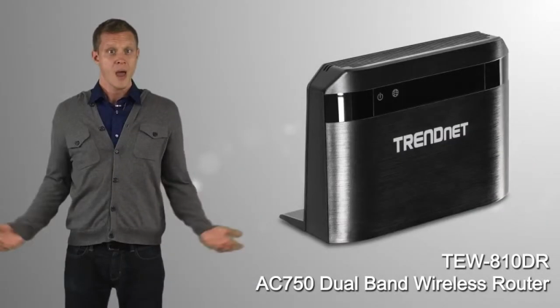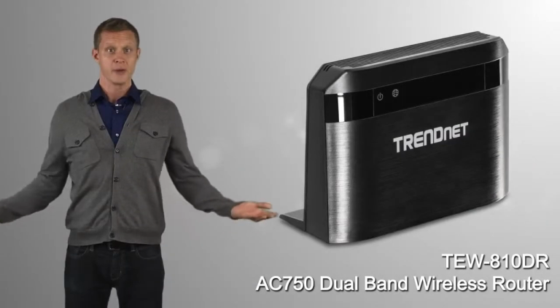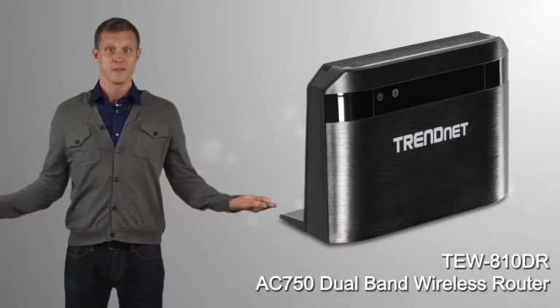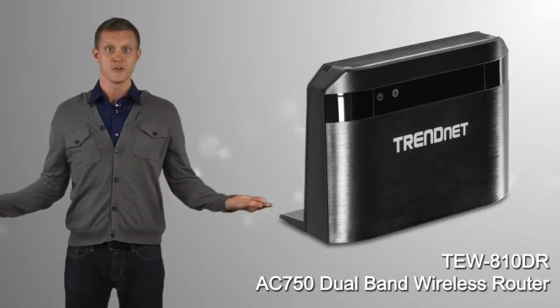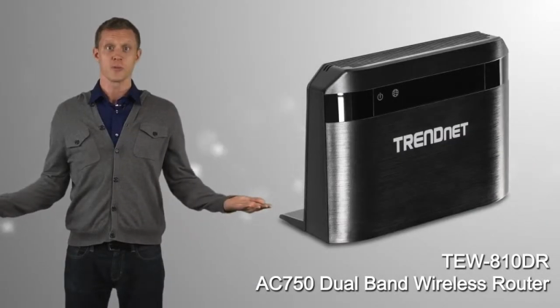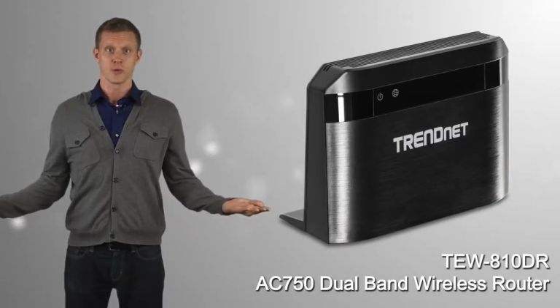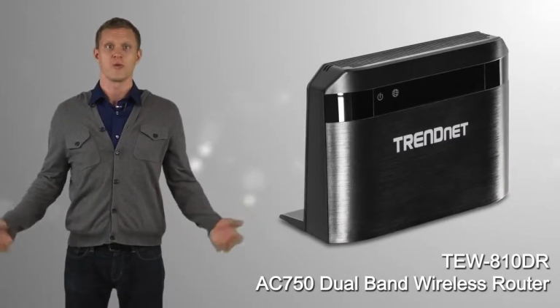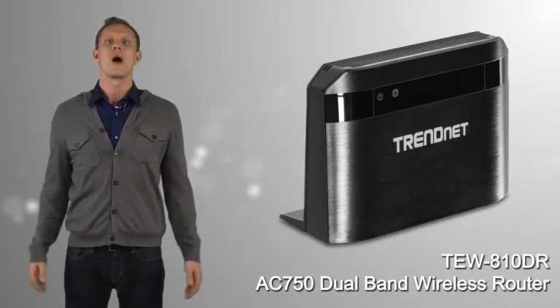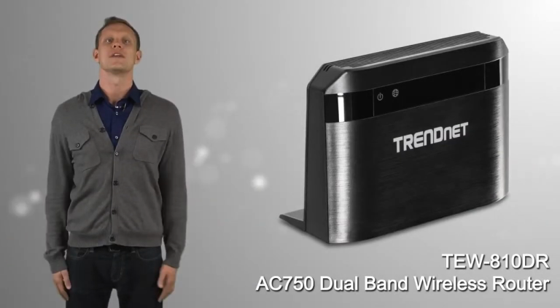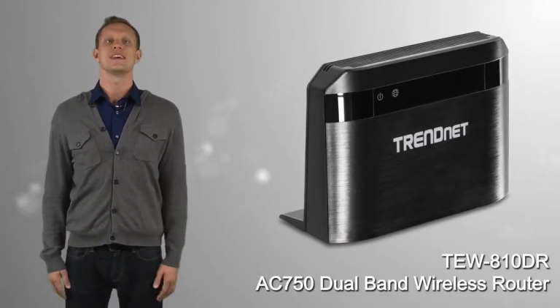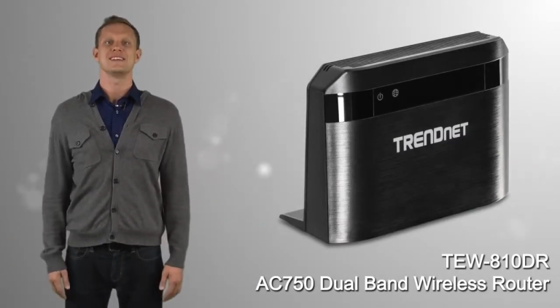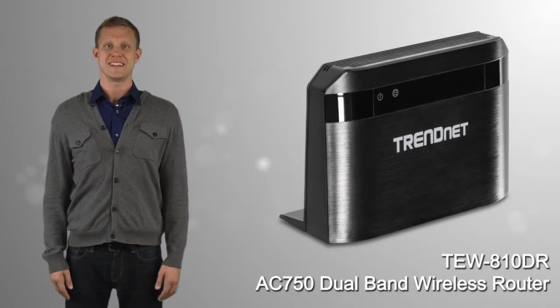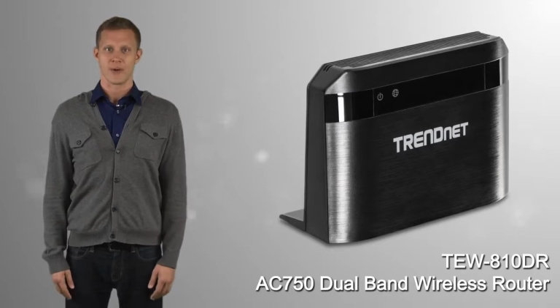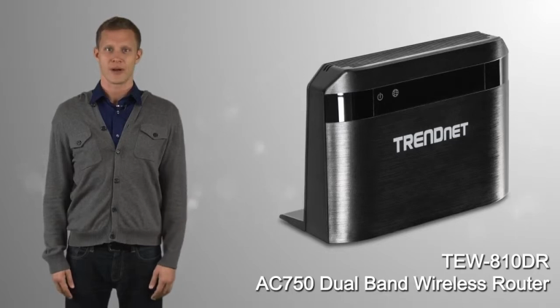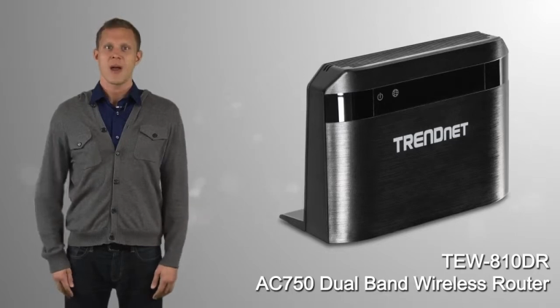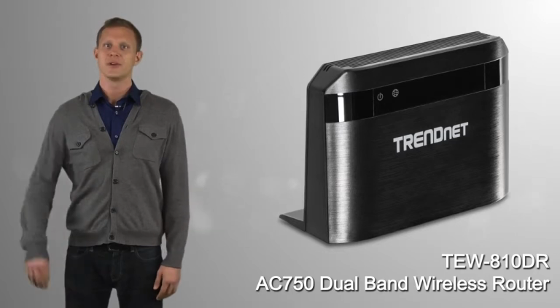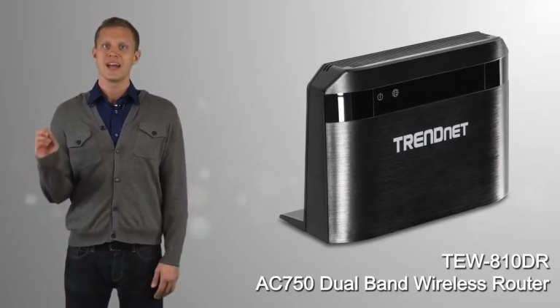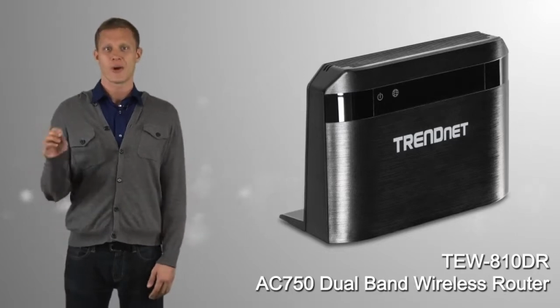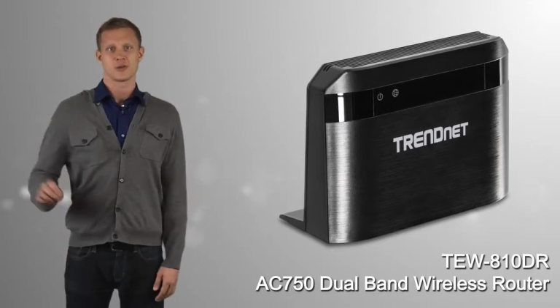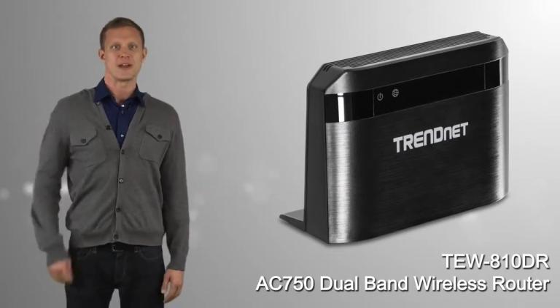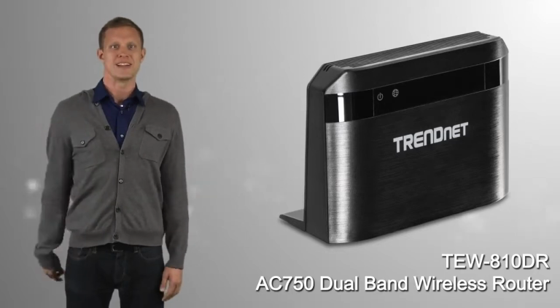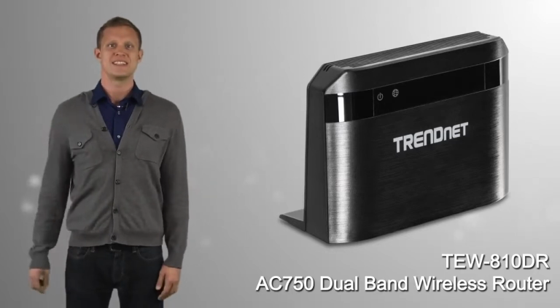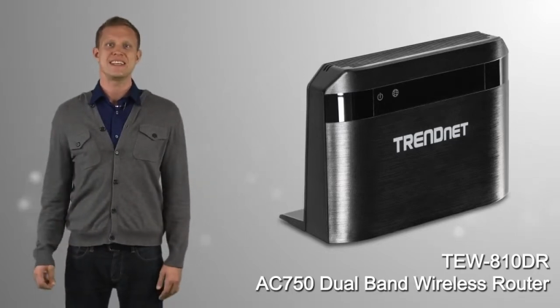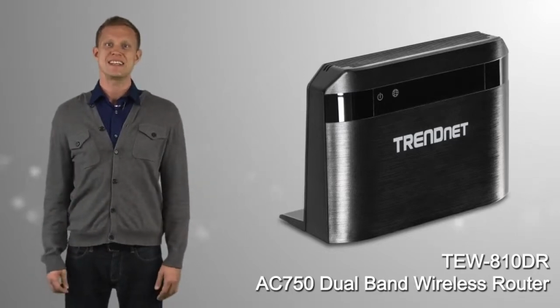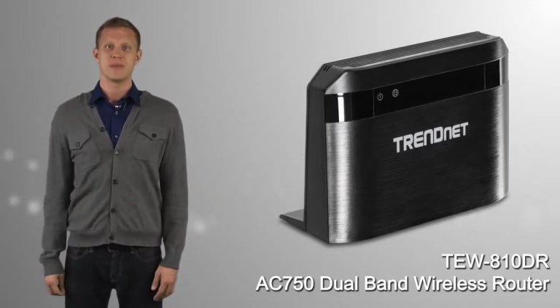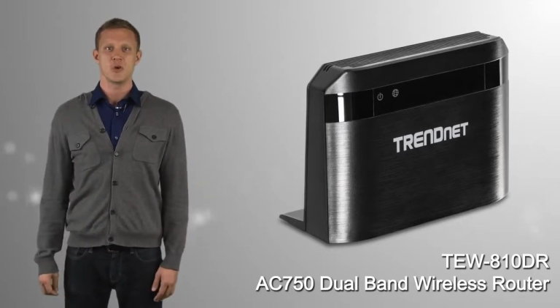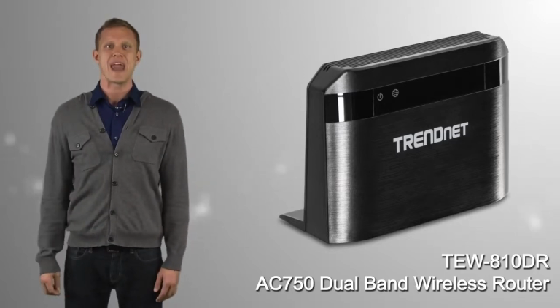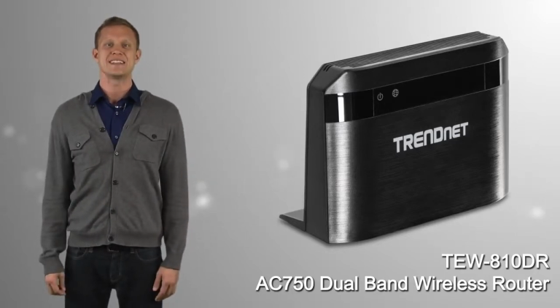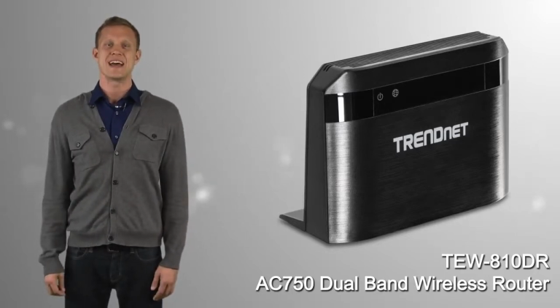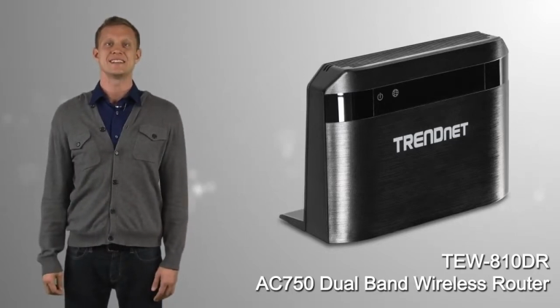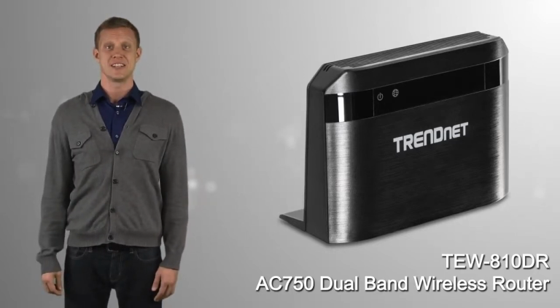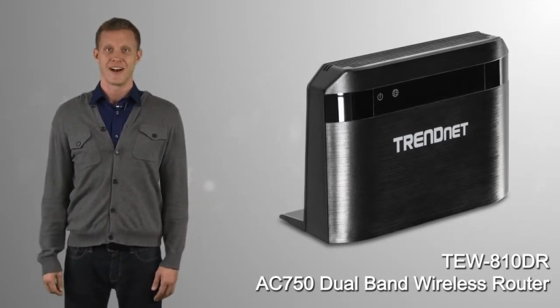Build a future-proof wireless AC network with the TRENDnet TEW-810DR.